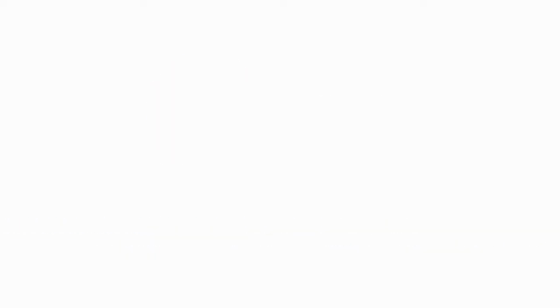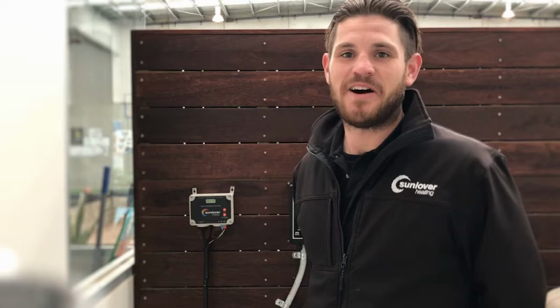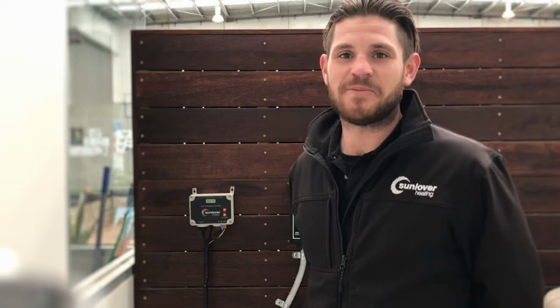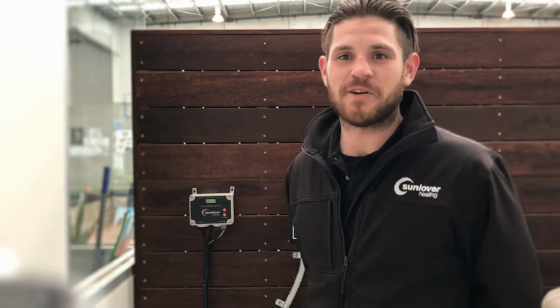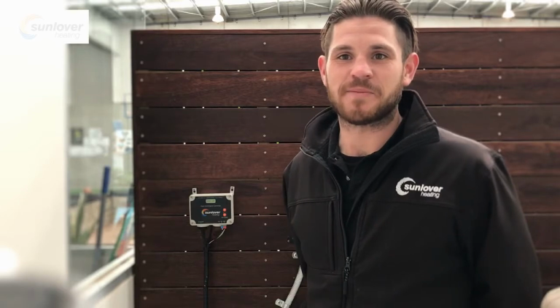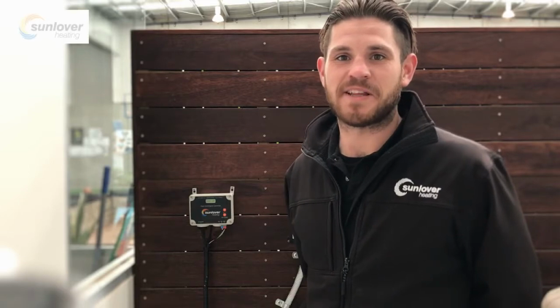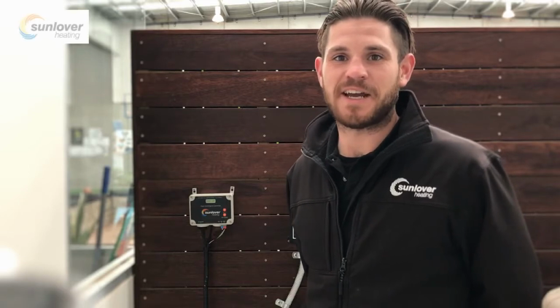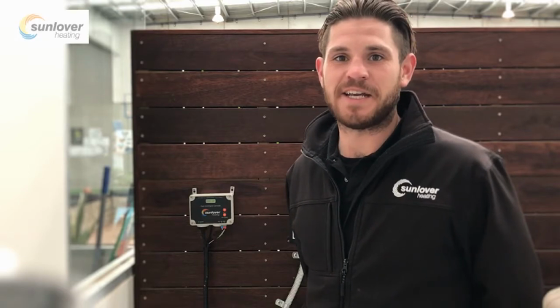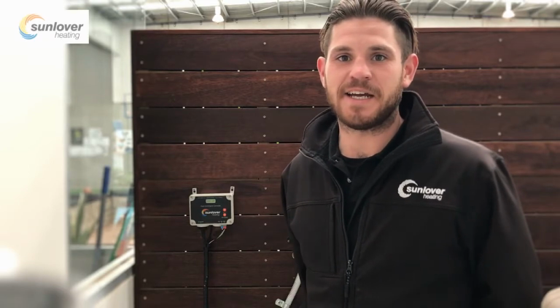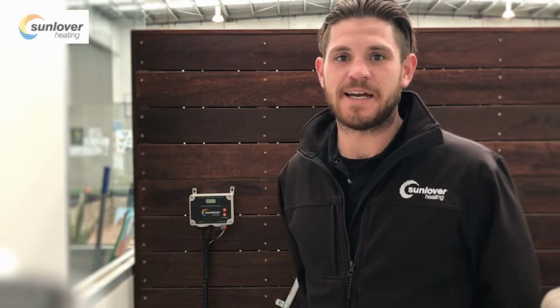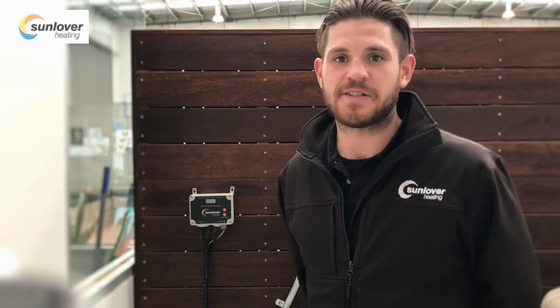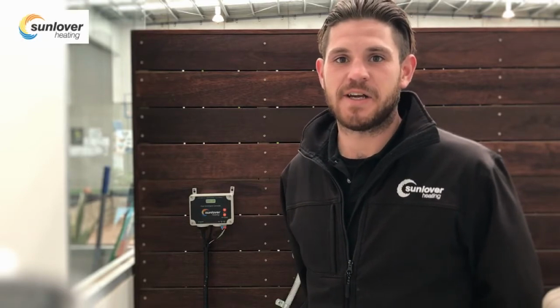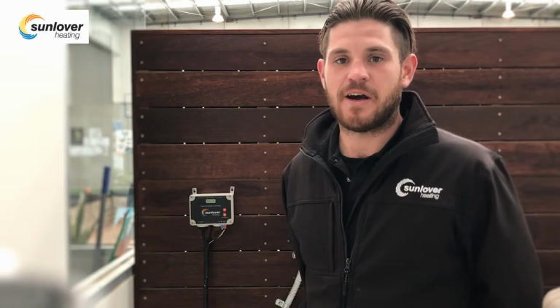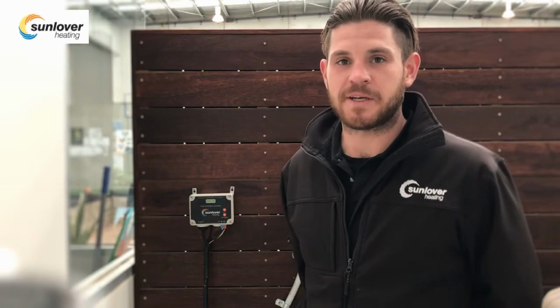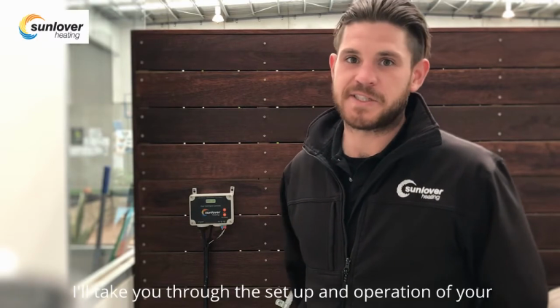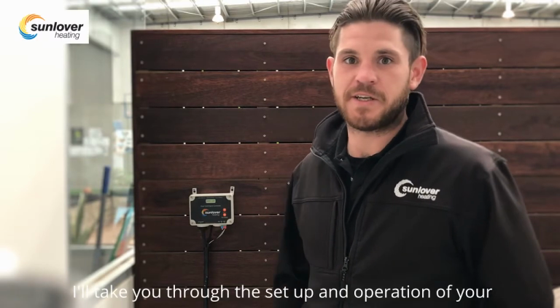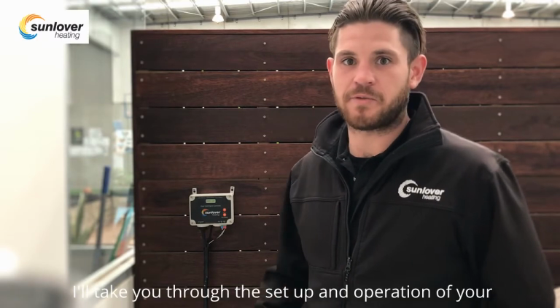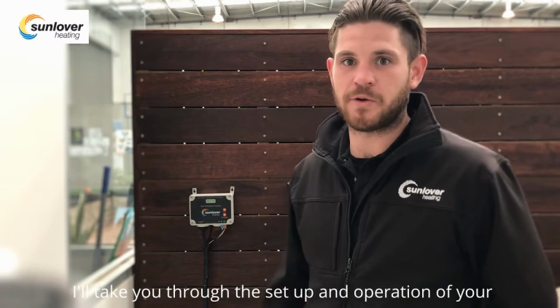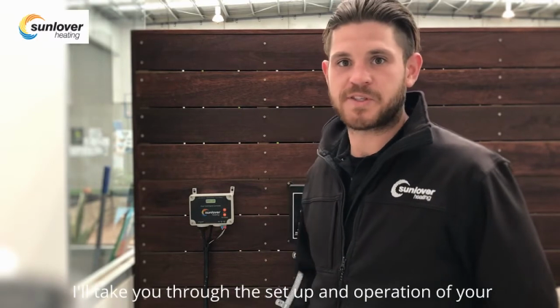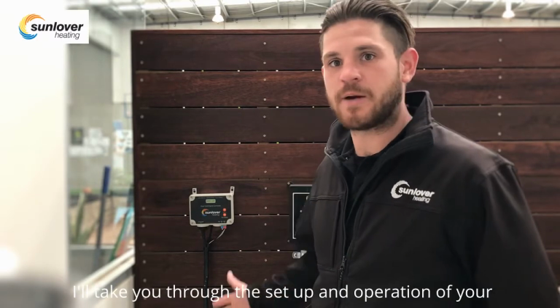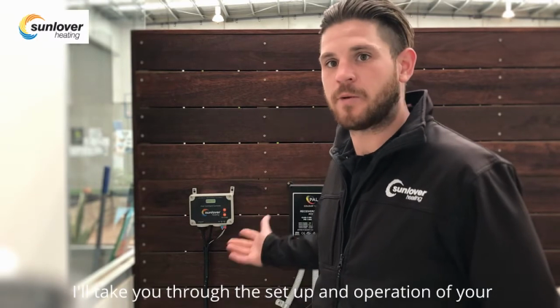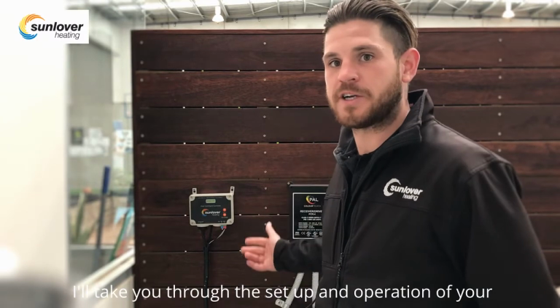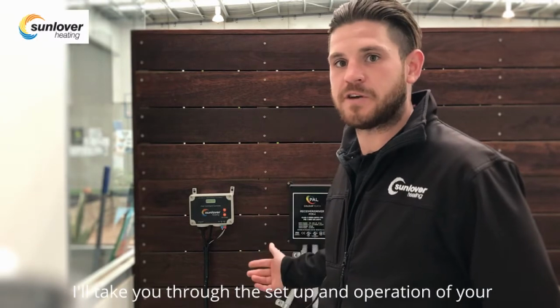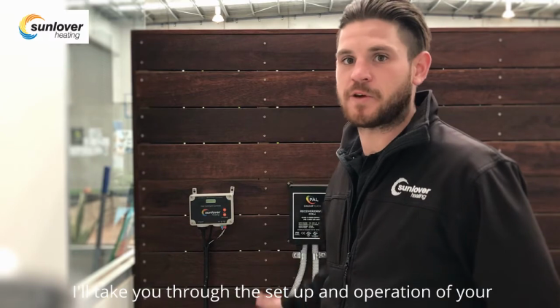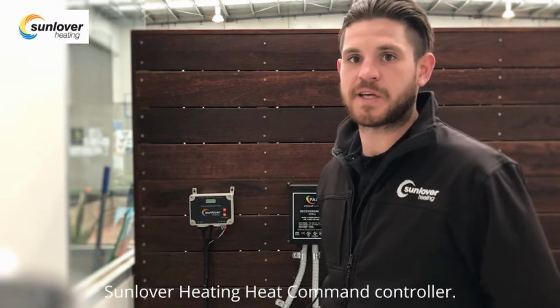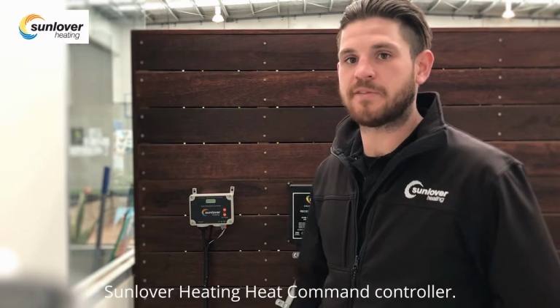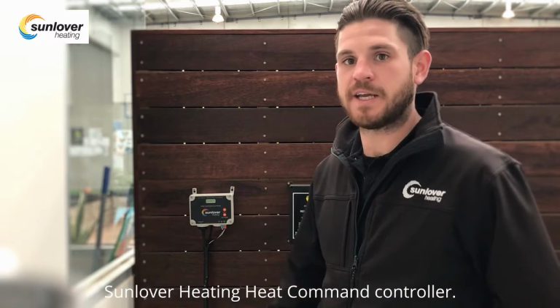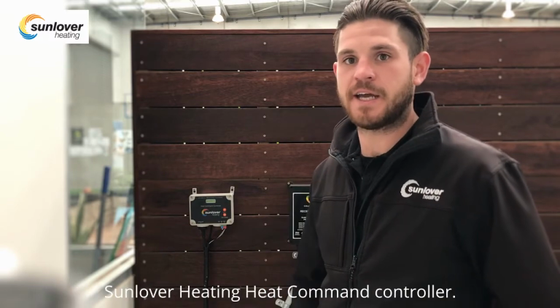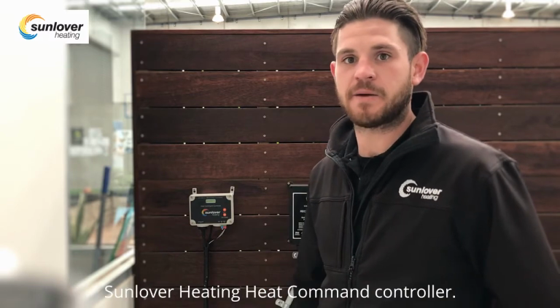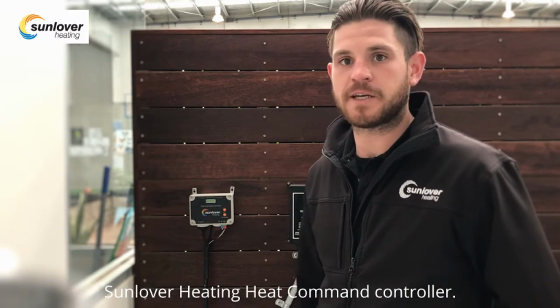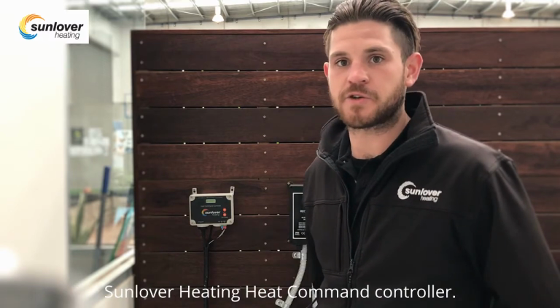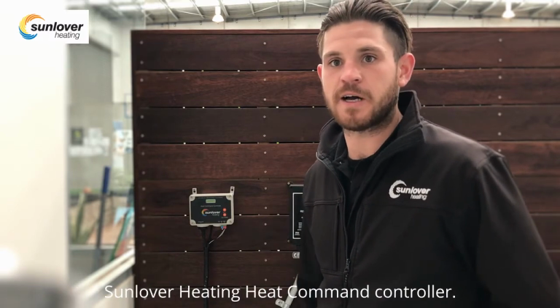Hi, I'm Daniel from Sunlover Heating, and I'm going to take you through the setup and operation of your Sunlover Heating heat command controller.